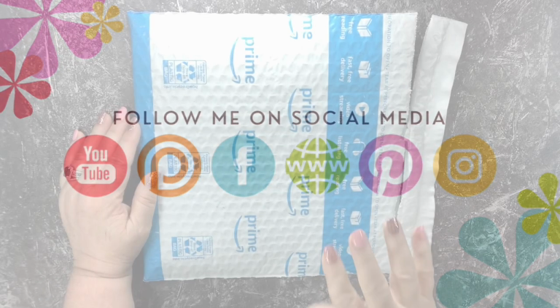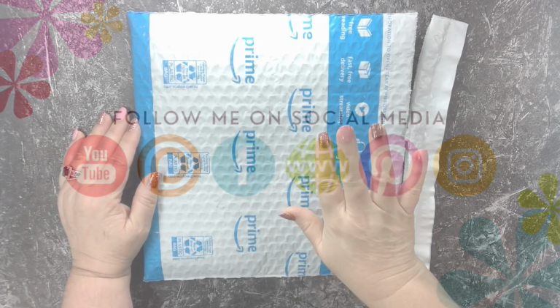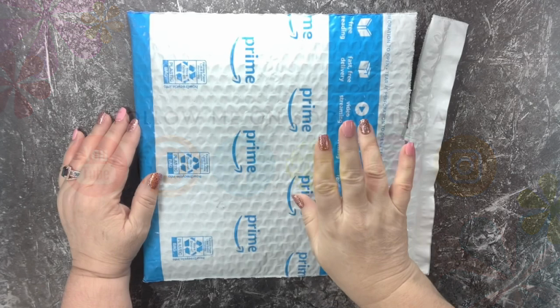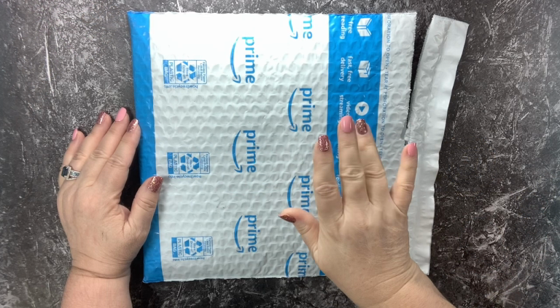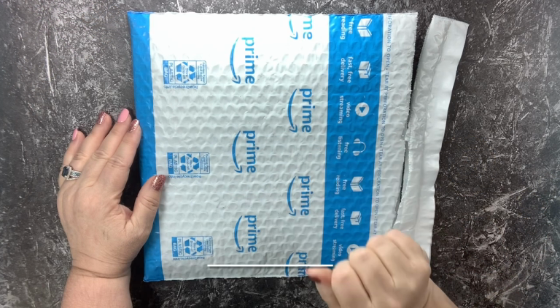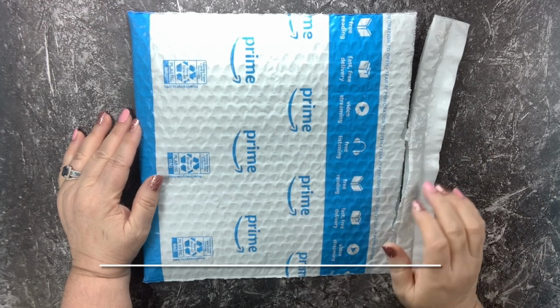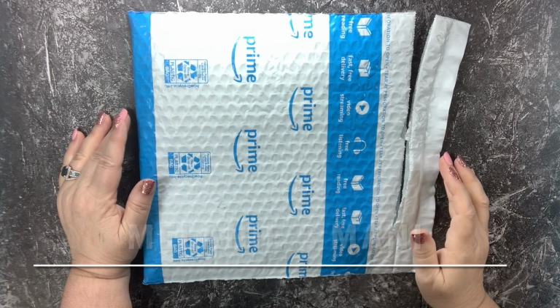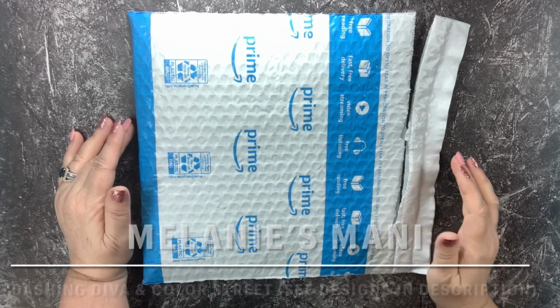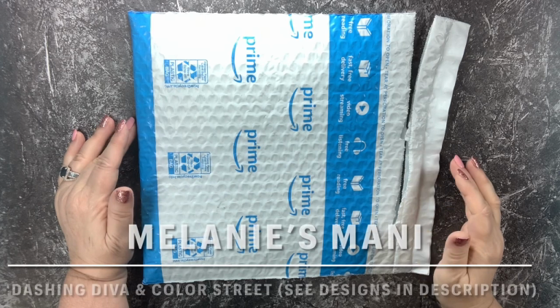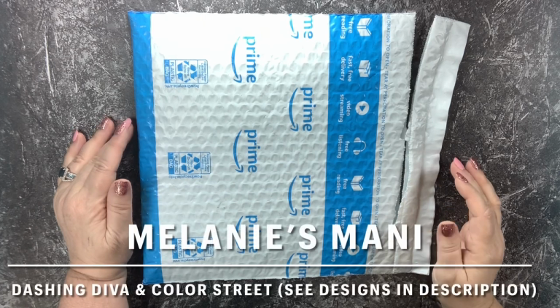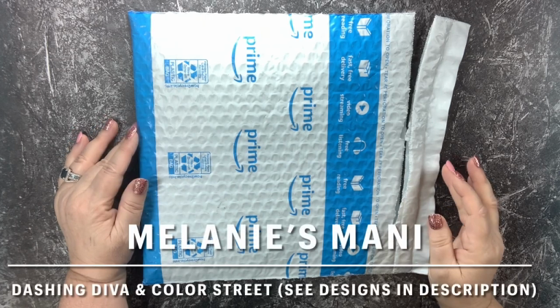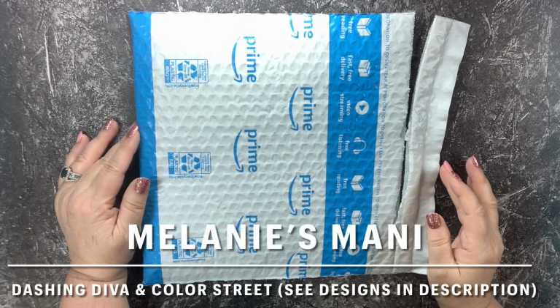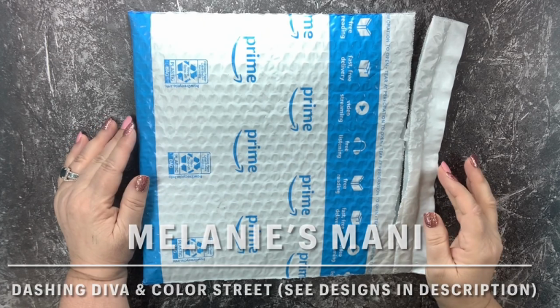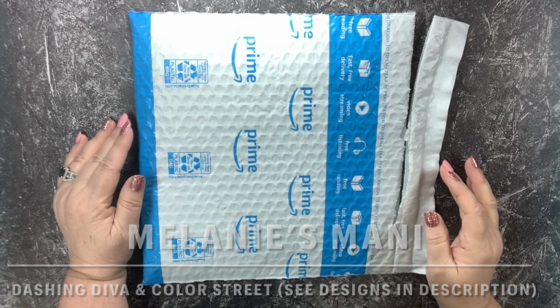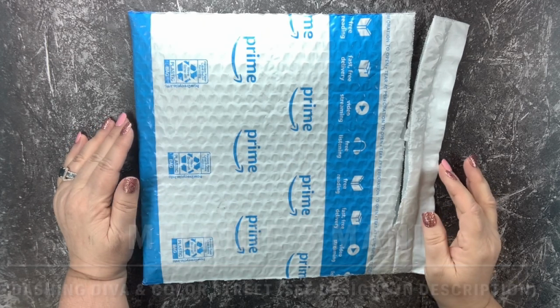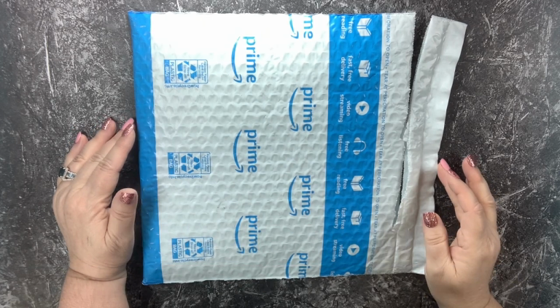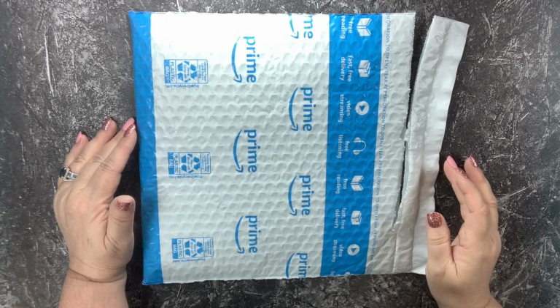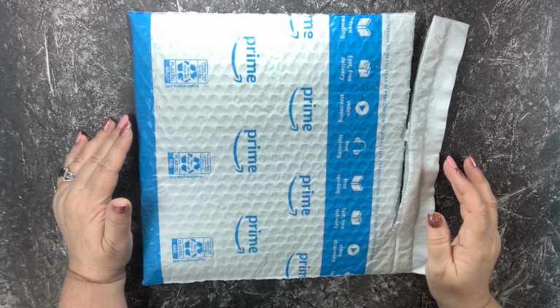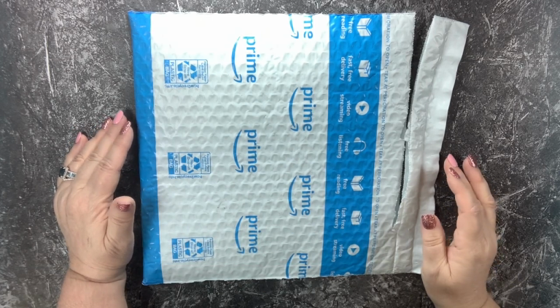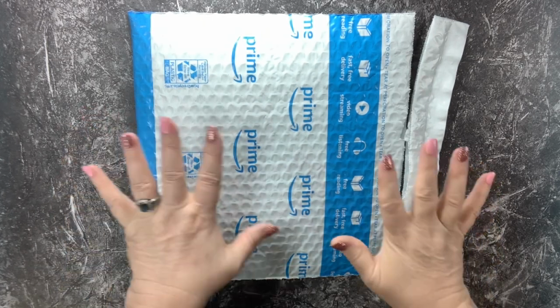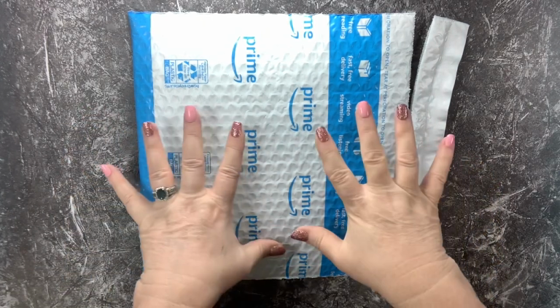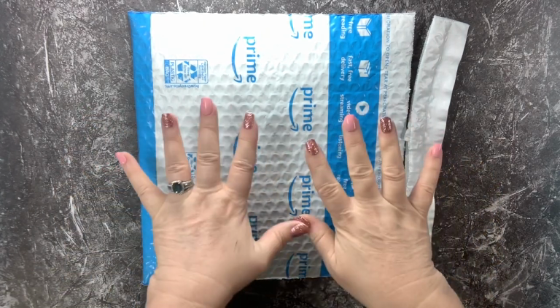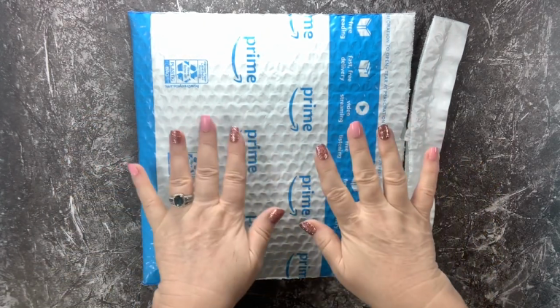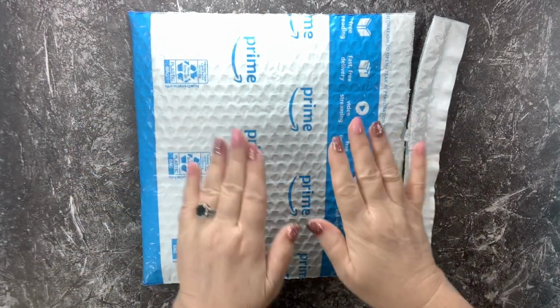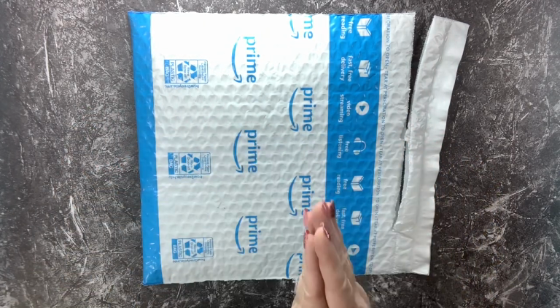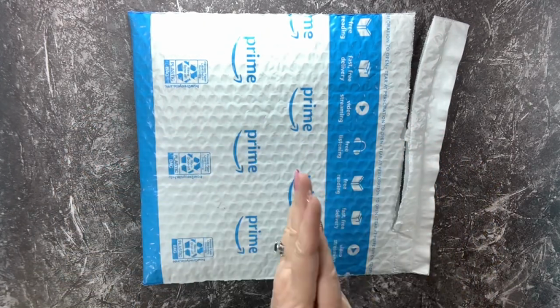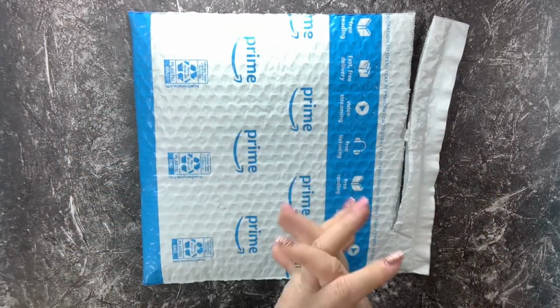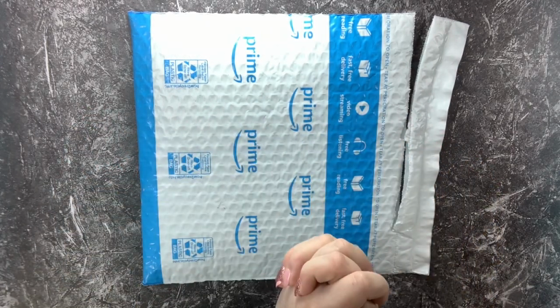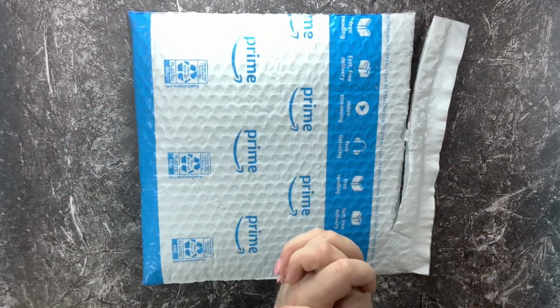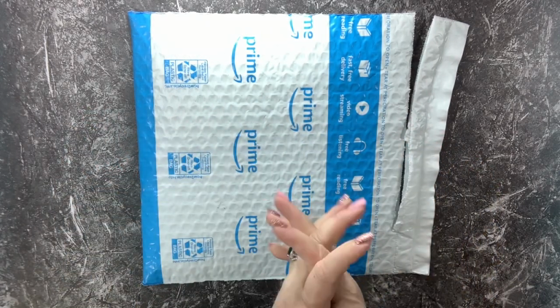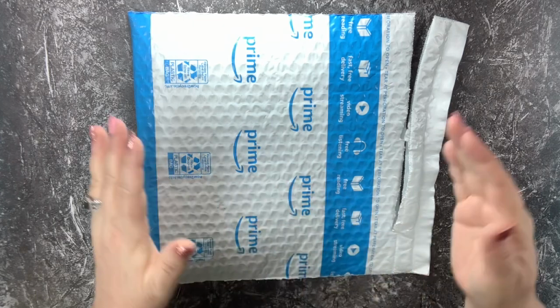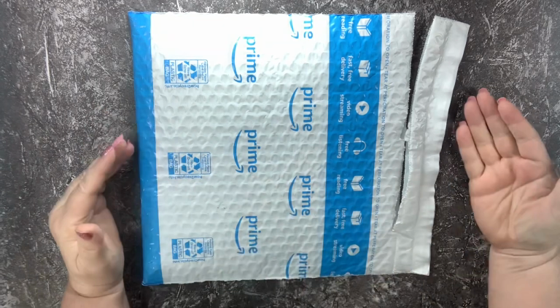Hello everyone! This is Melanie from Melanie B's Creative Studio and I have a package that we're gonna open today together.